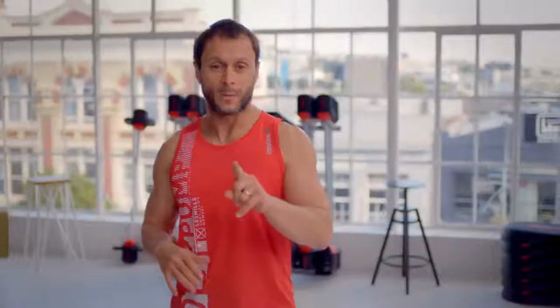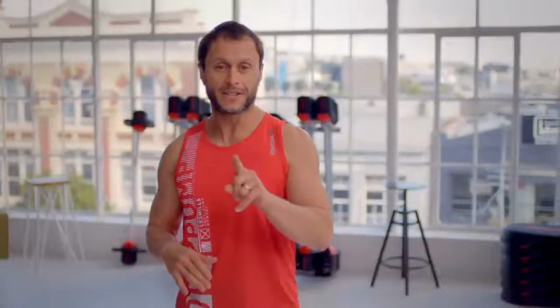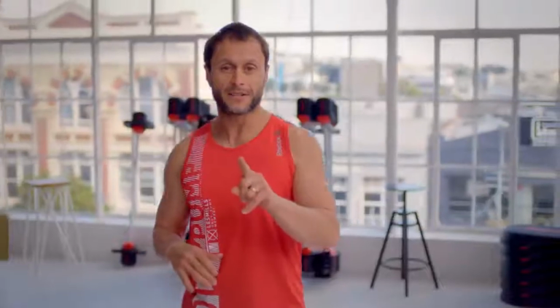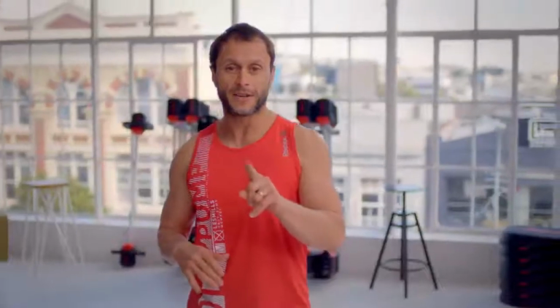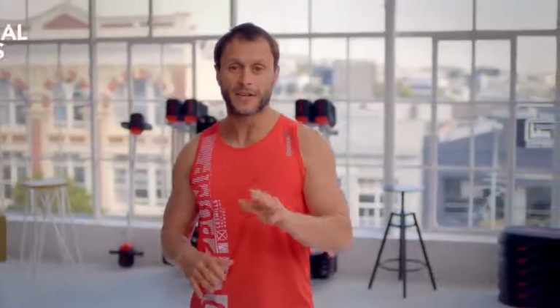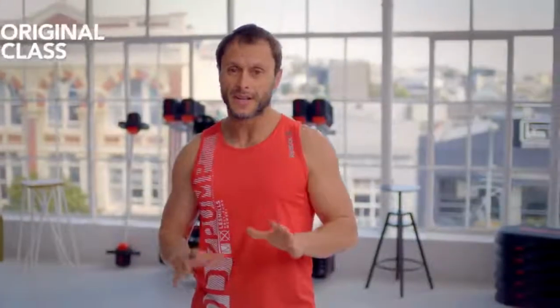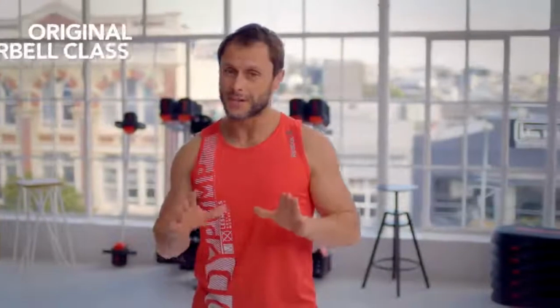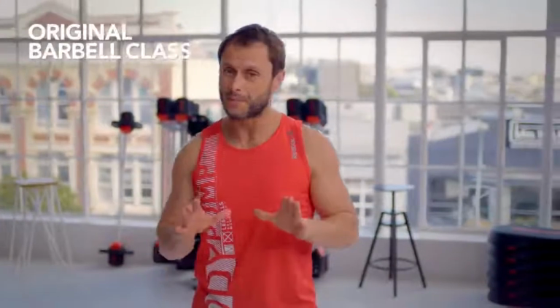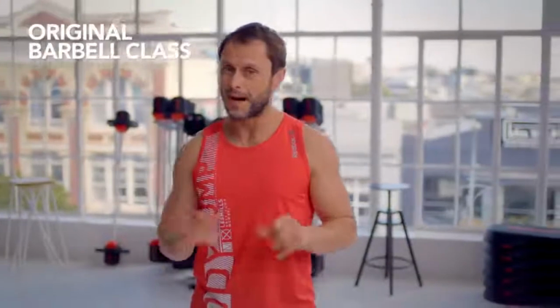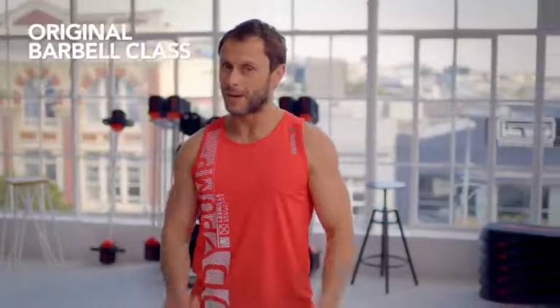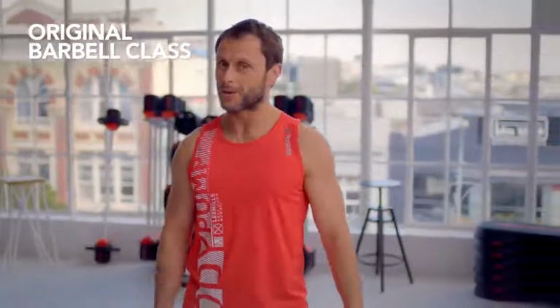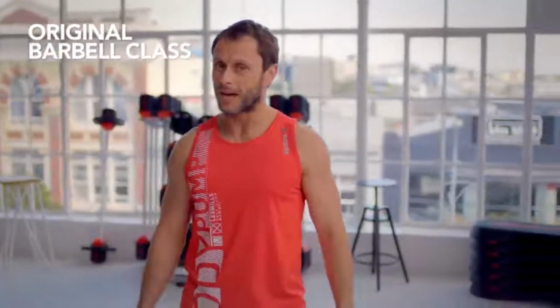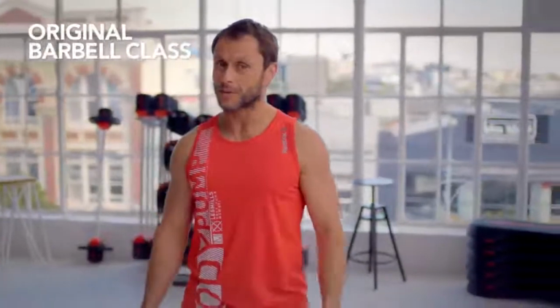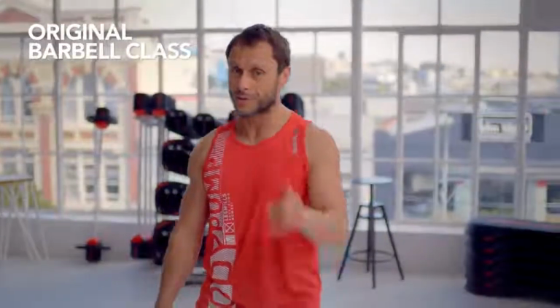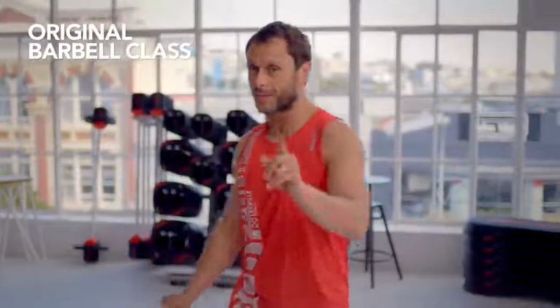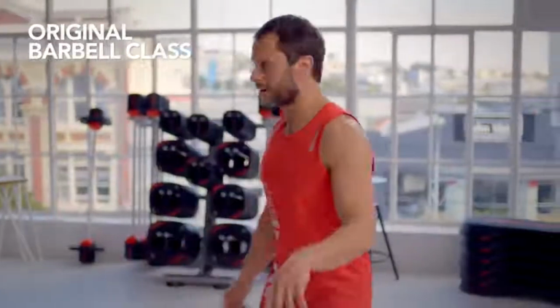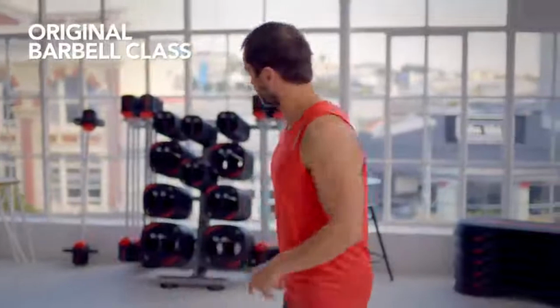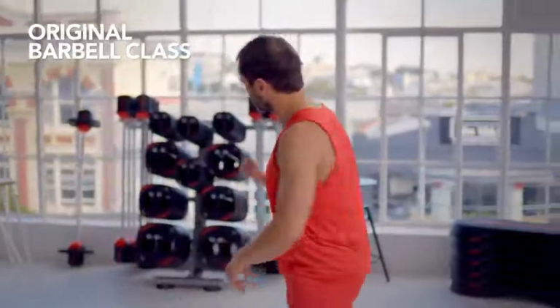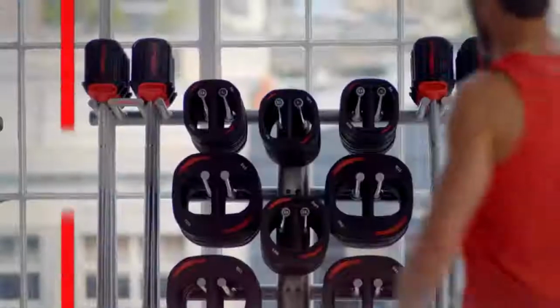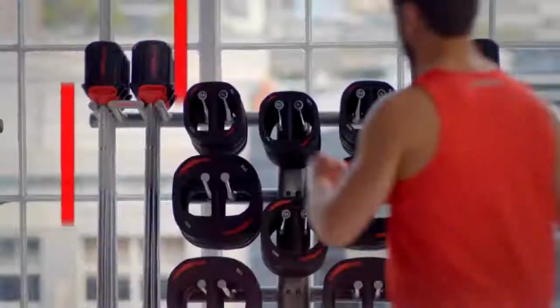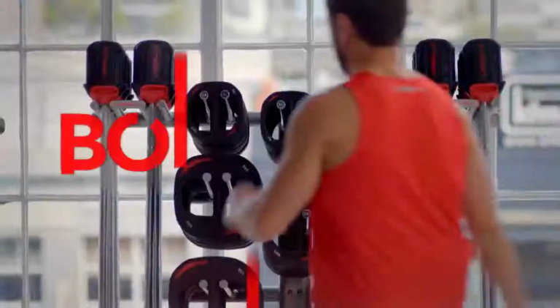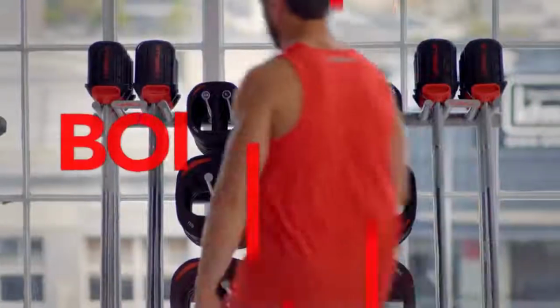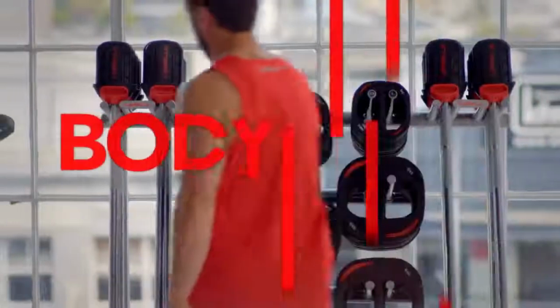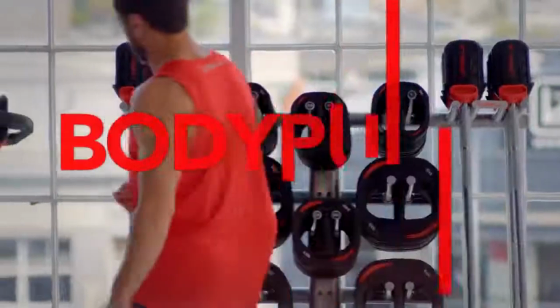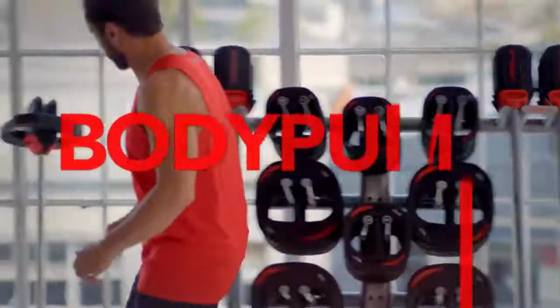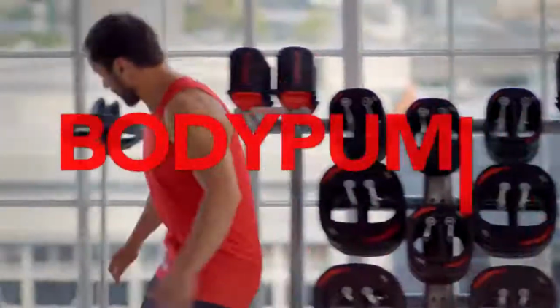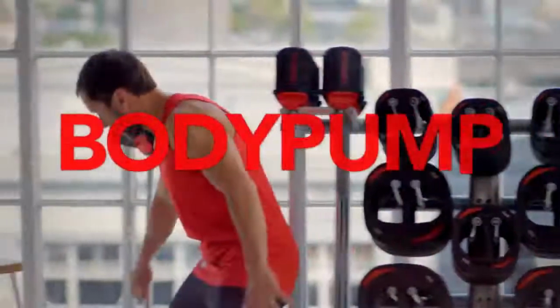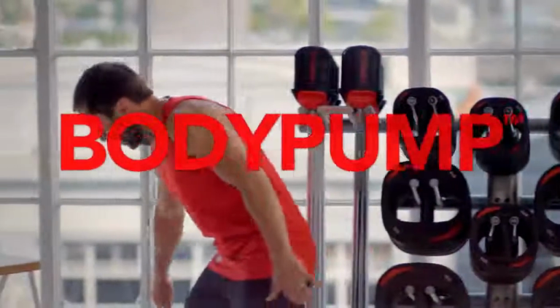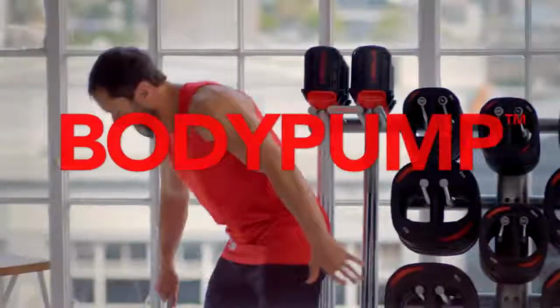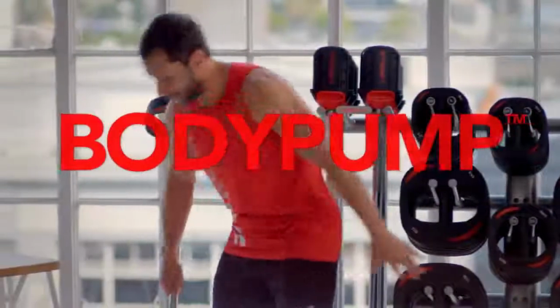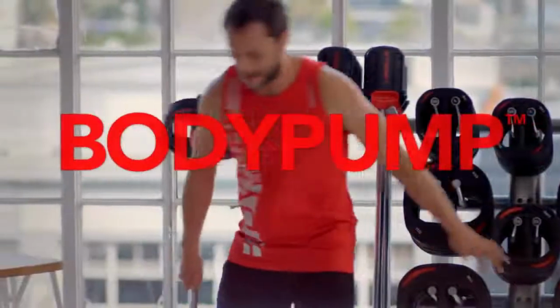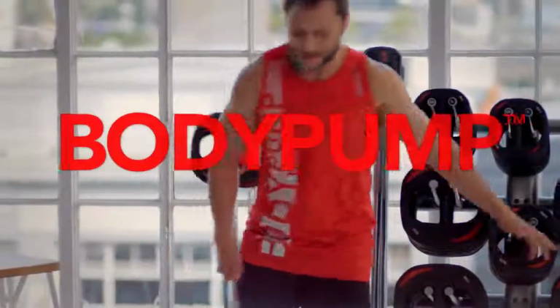What makes it different? It is a barbell class. What's a barbell? This, my friends, is our barbell.